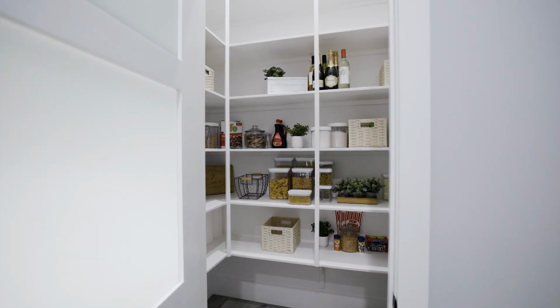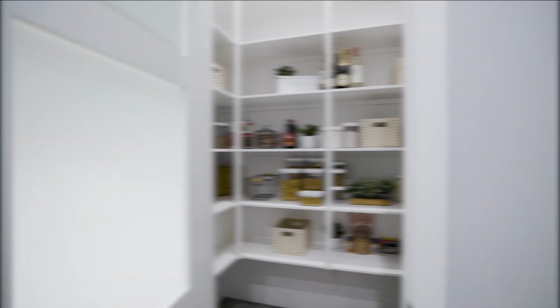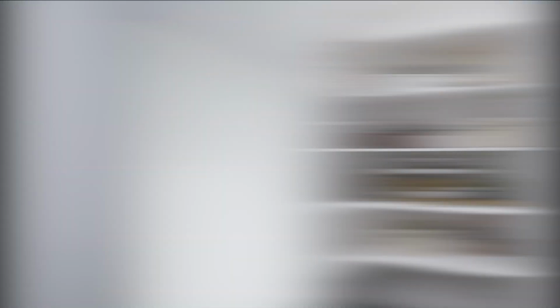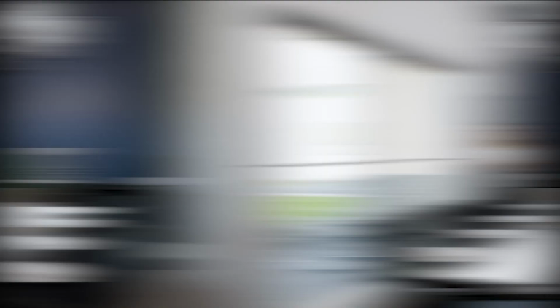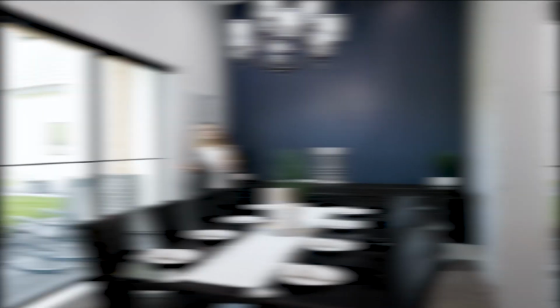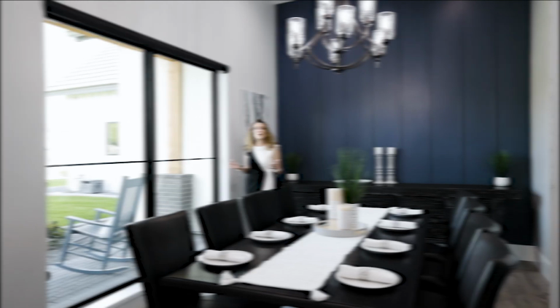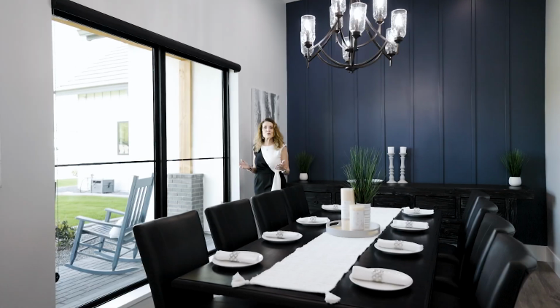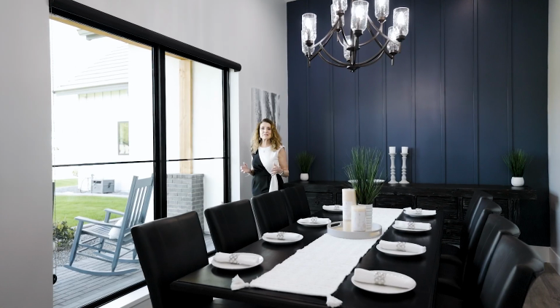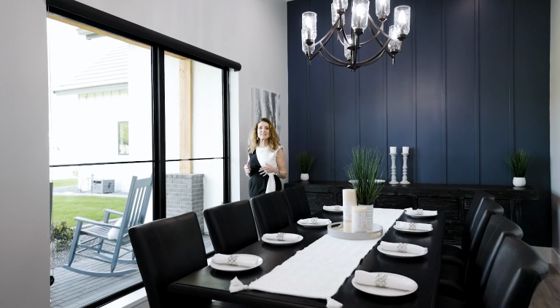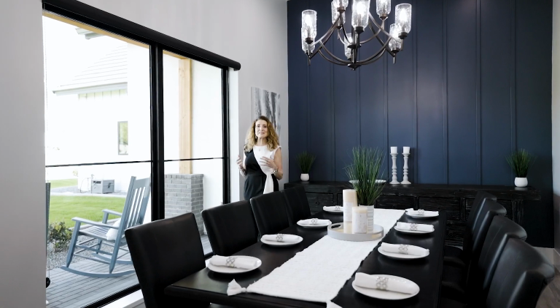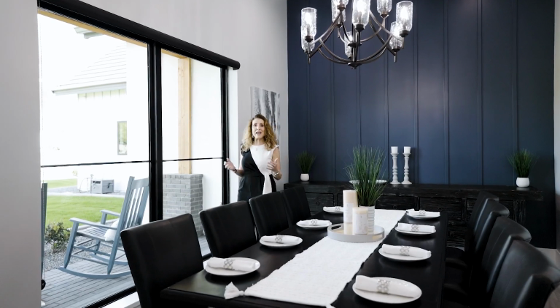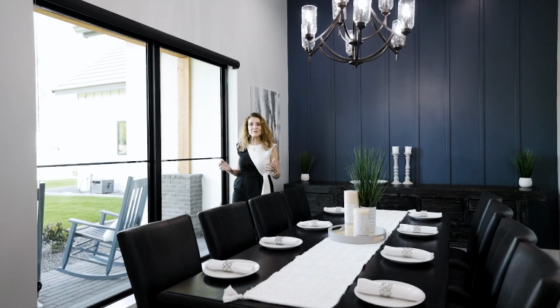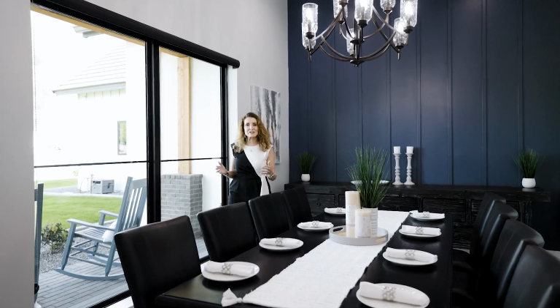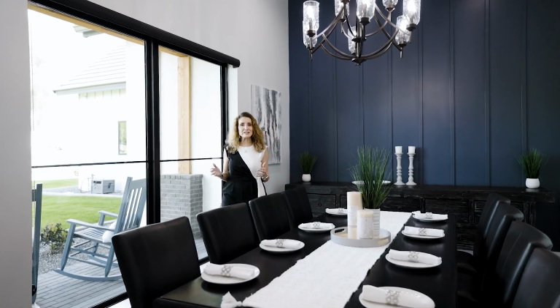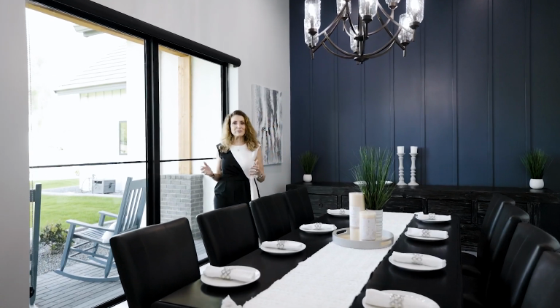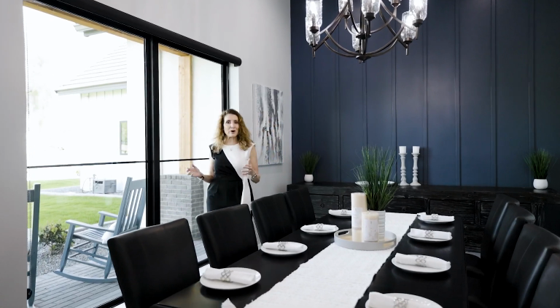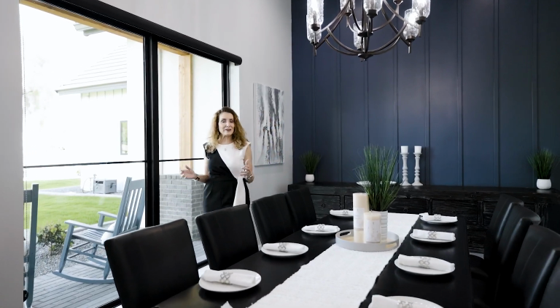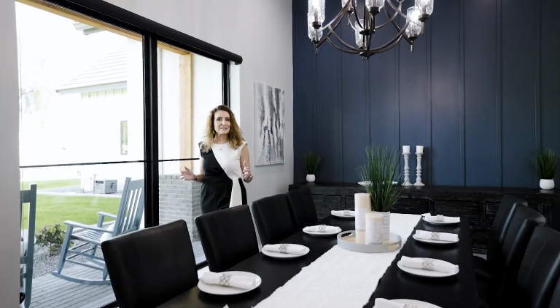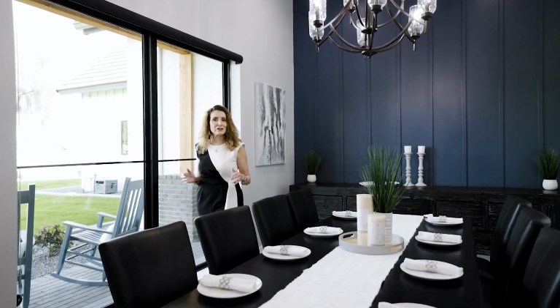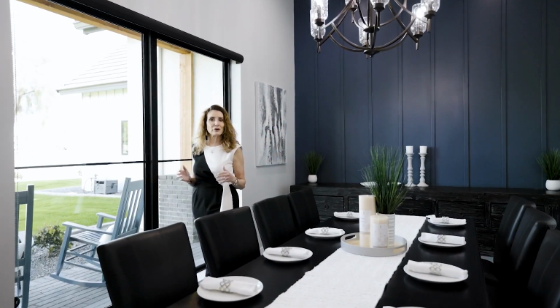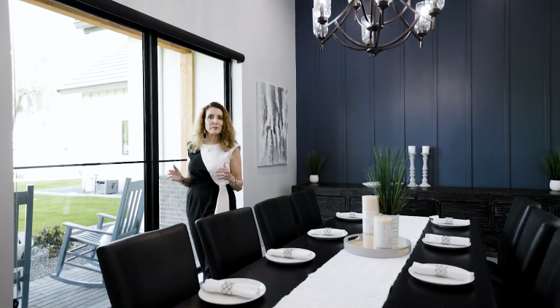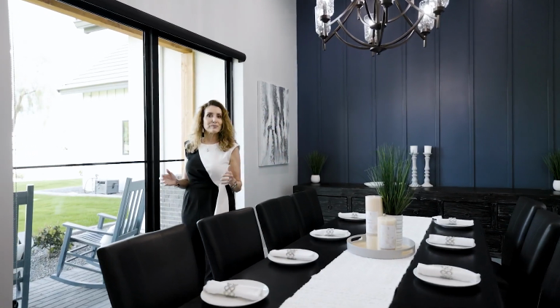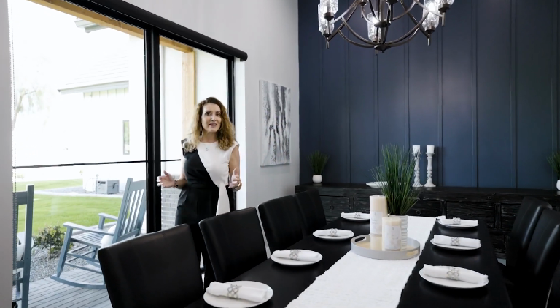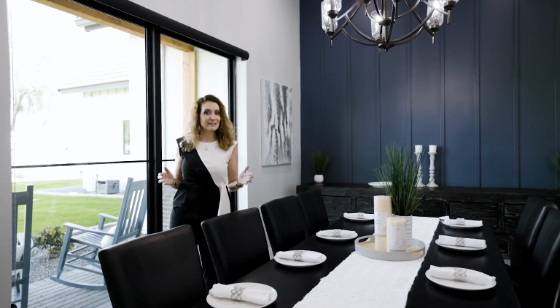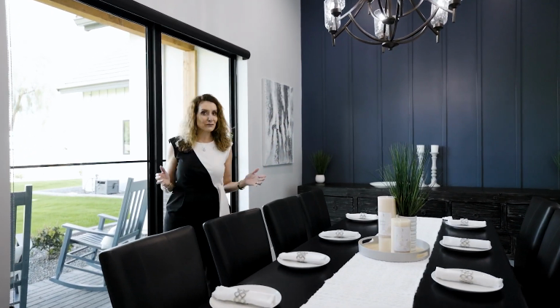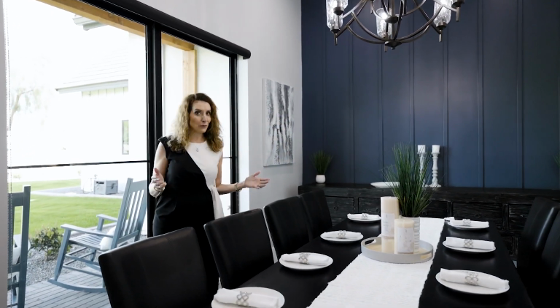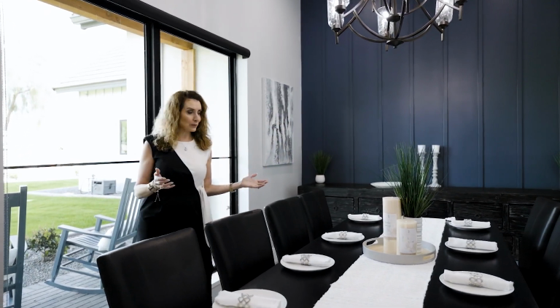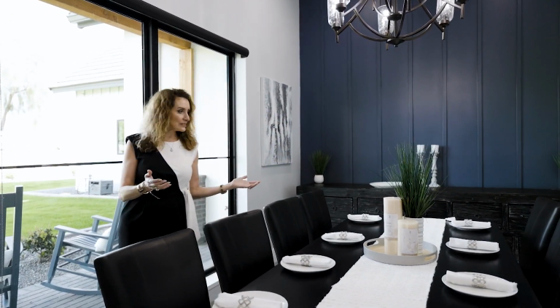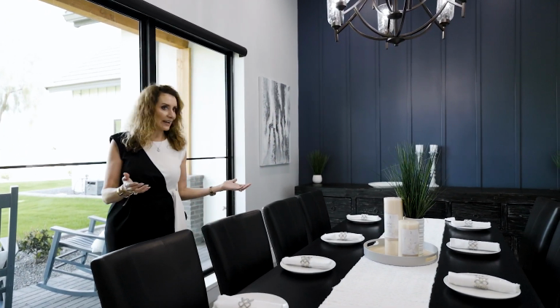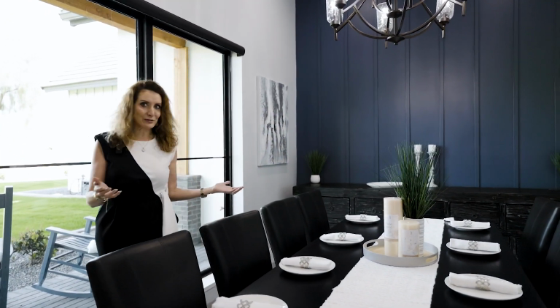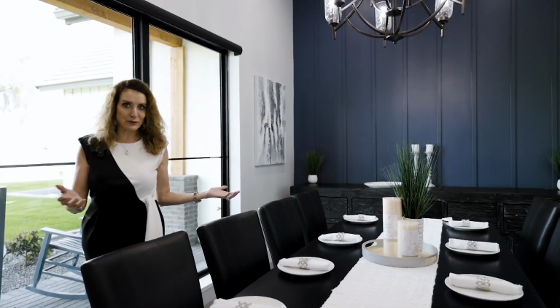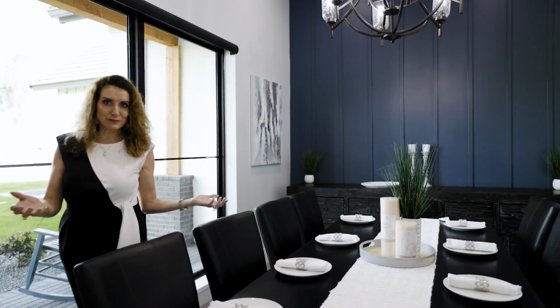Be sure to host lavish dinner parties in your amazing formal dining room.